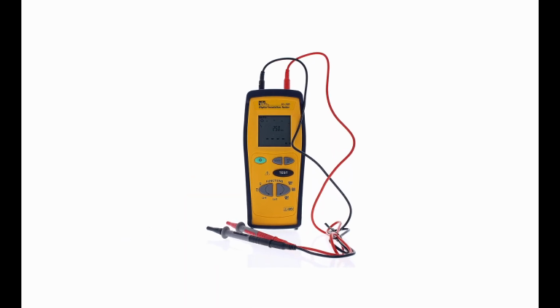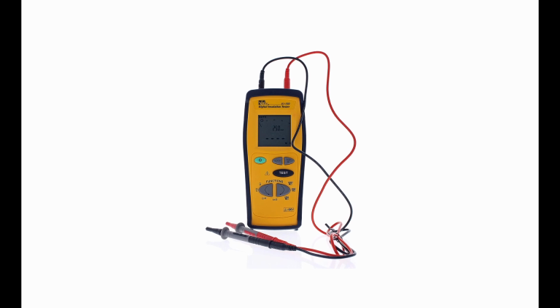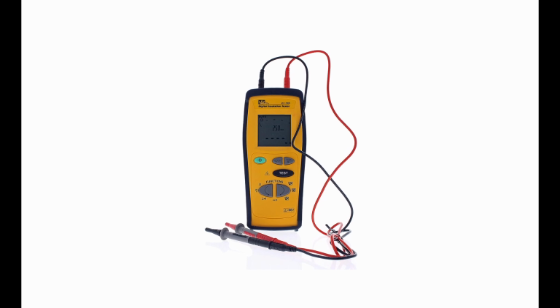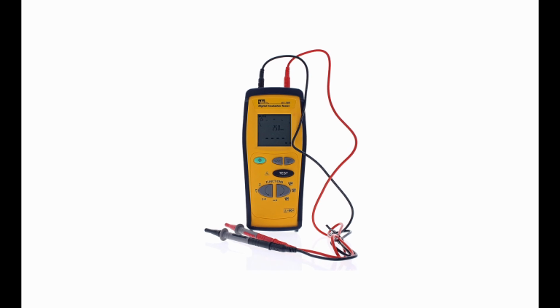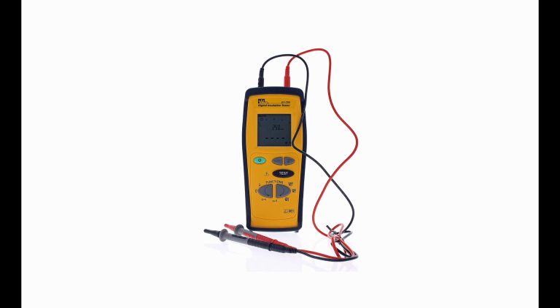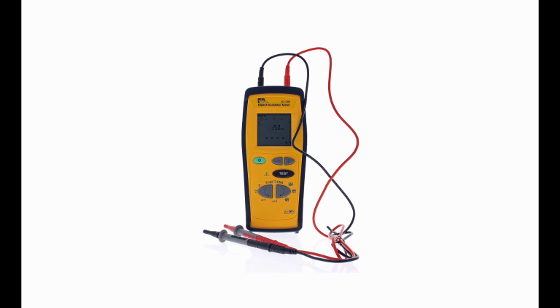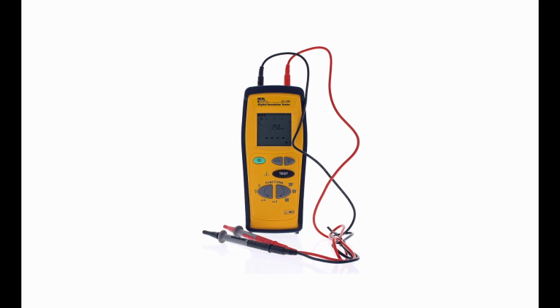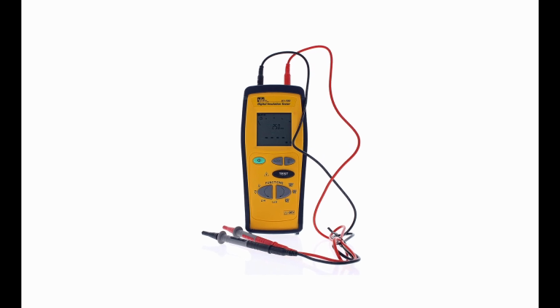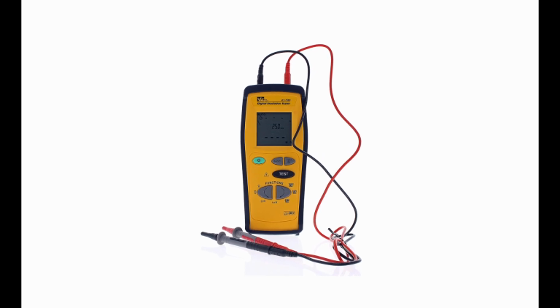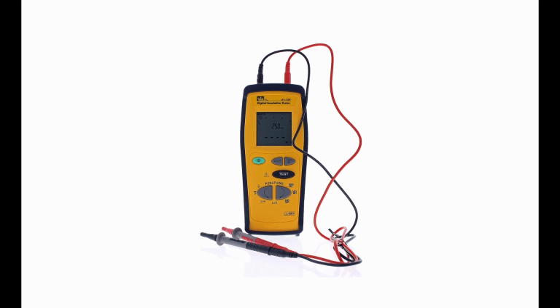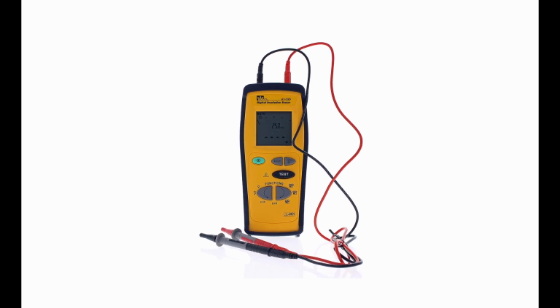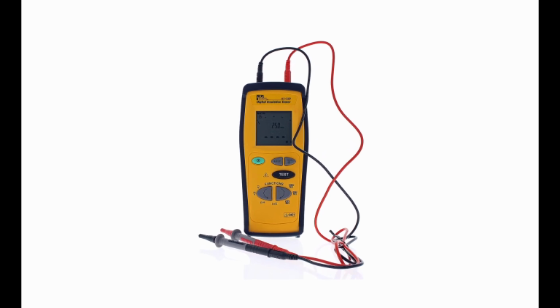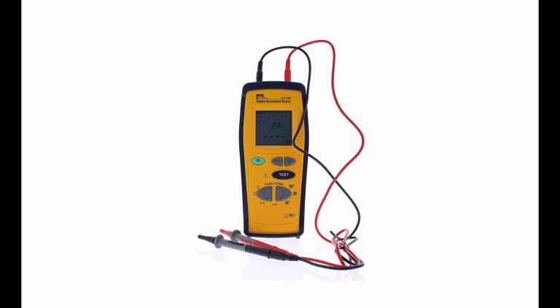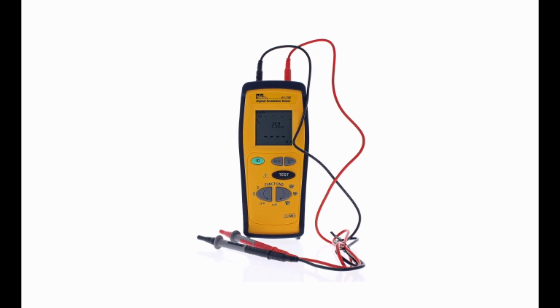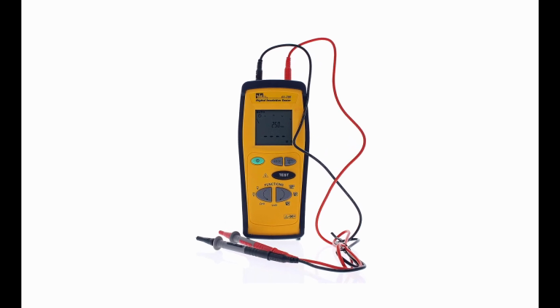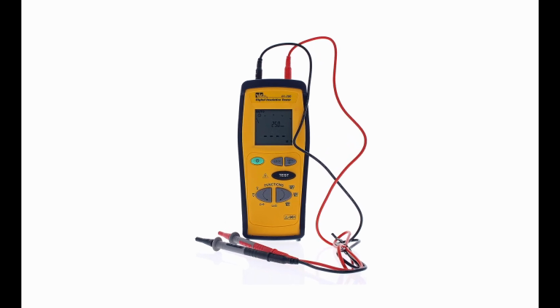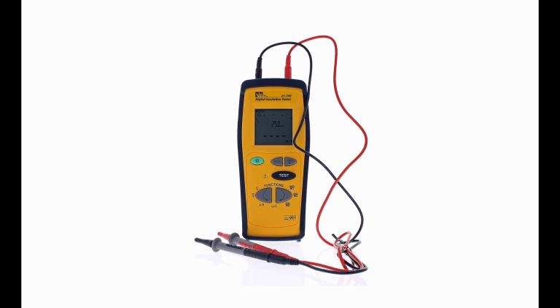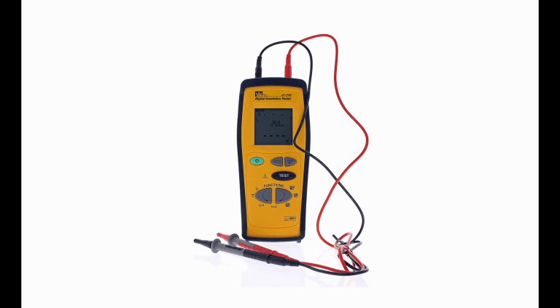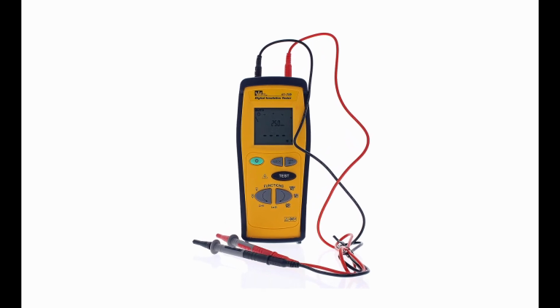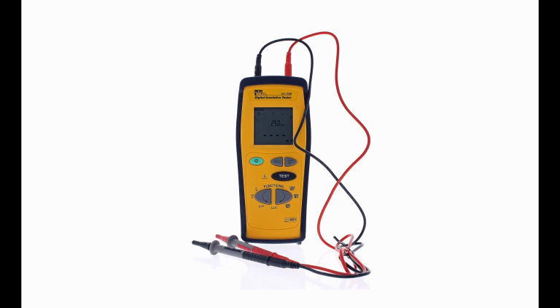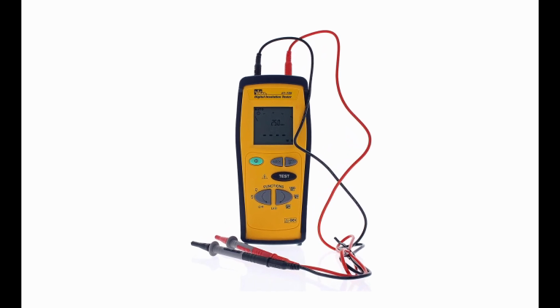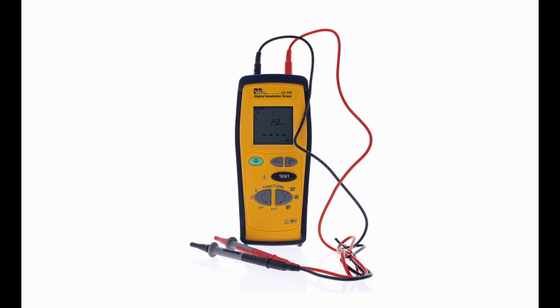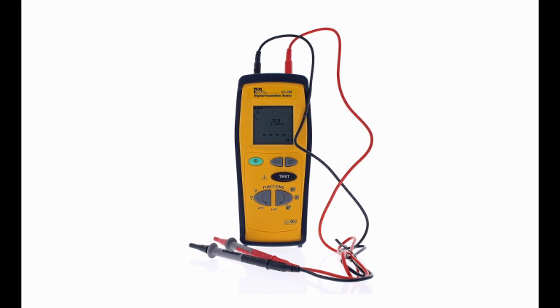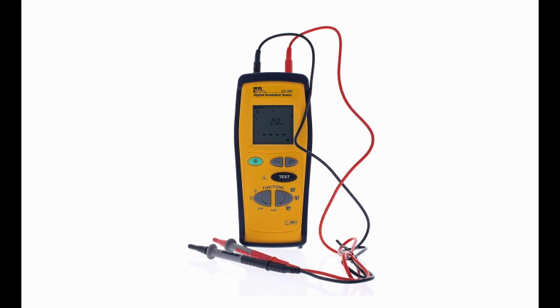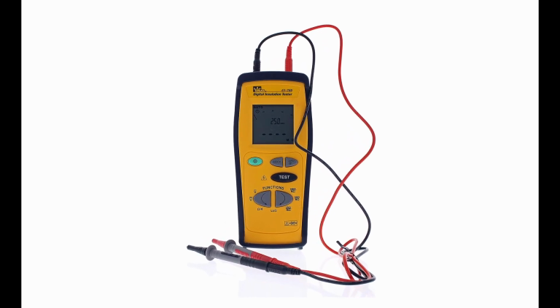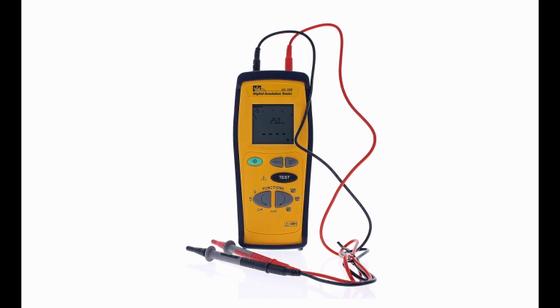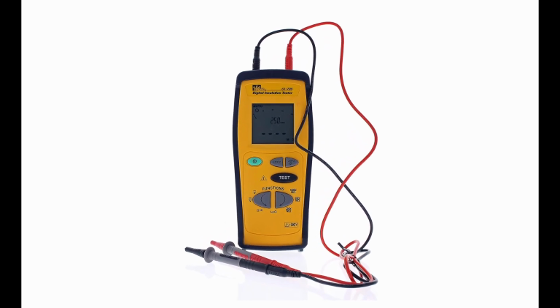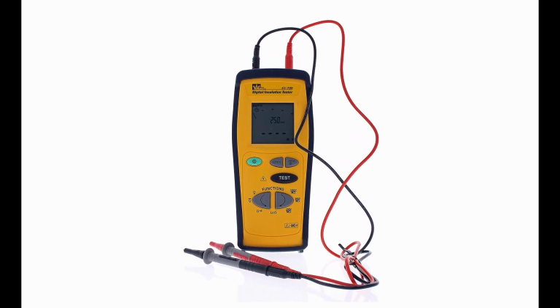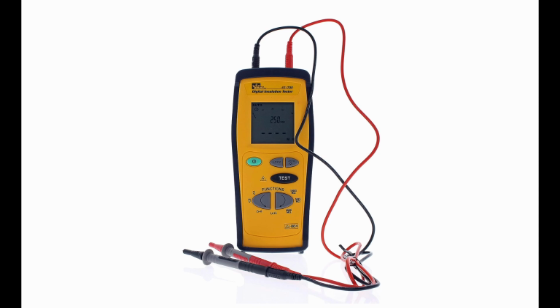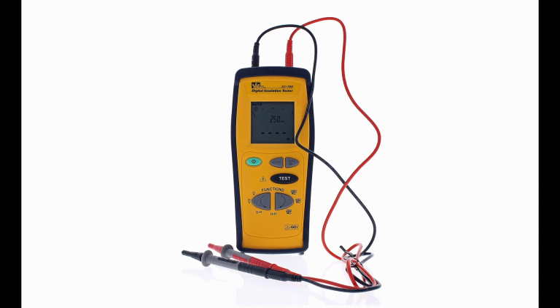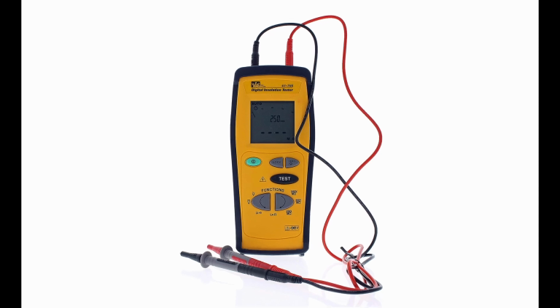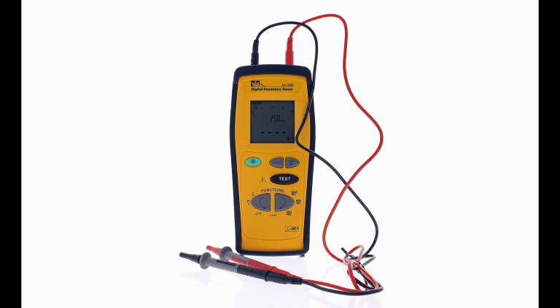The package includes the insulation tester, test leads, six AA batteries, and operating instructions.